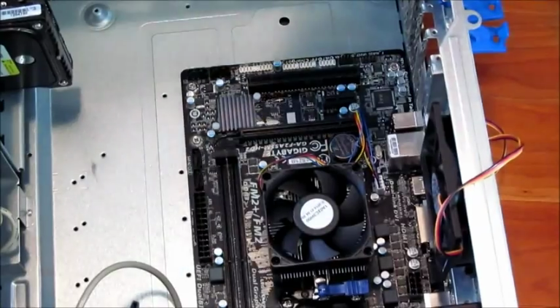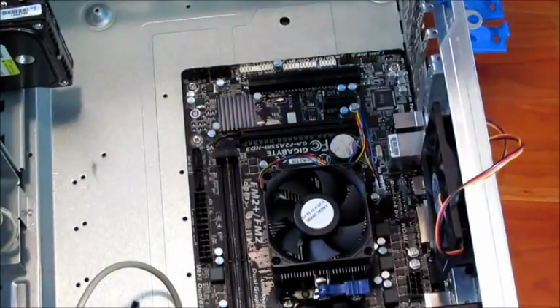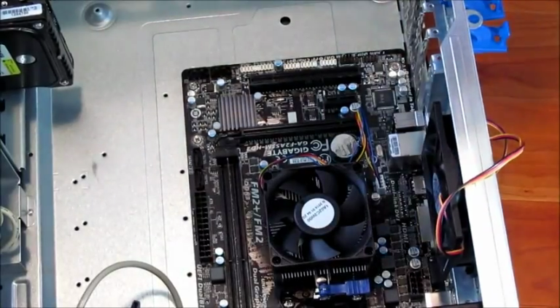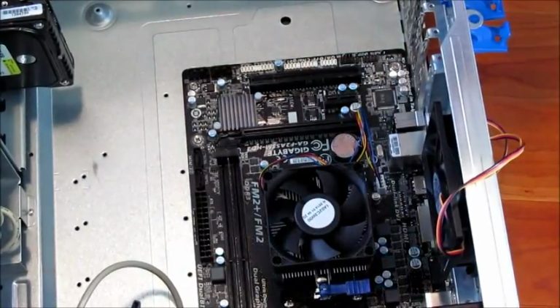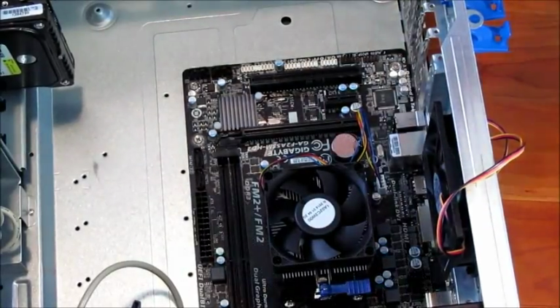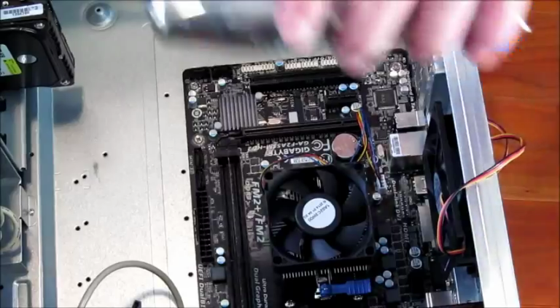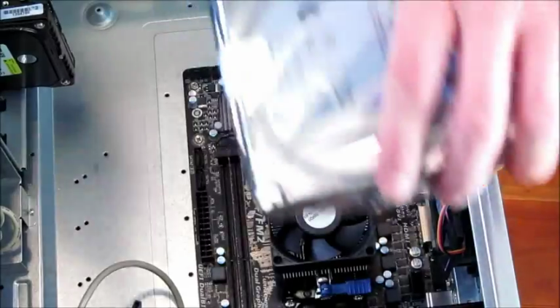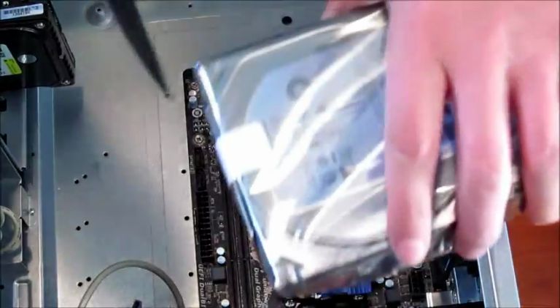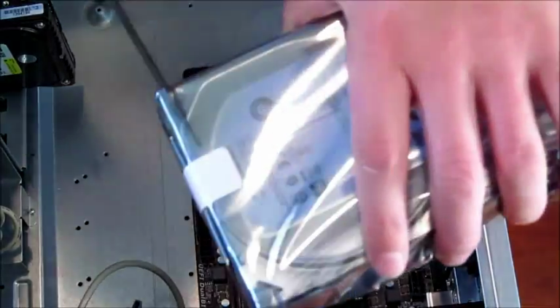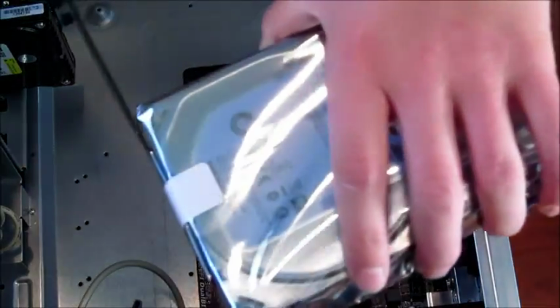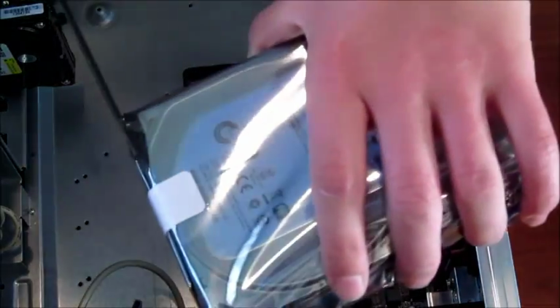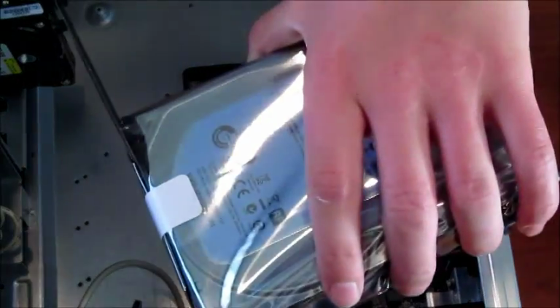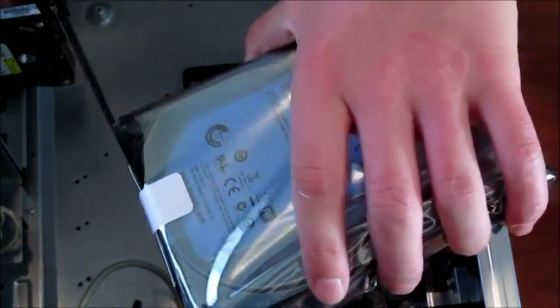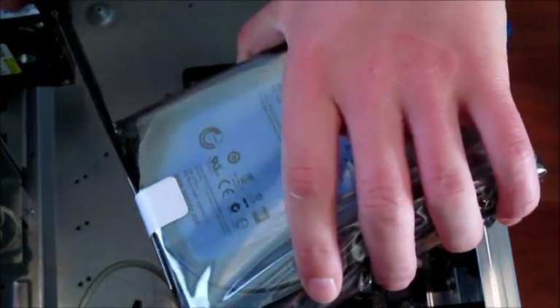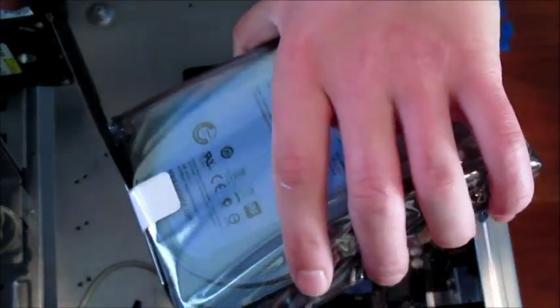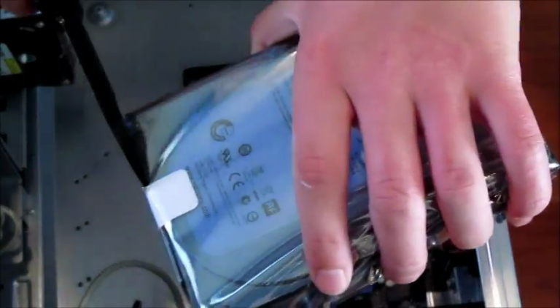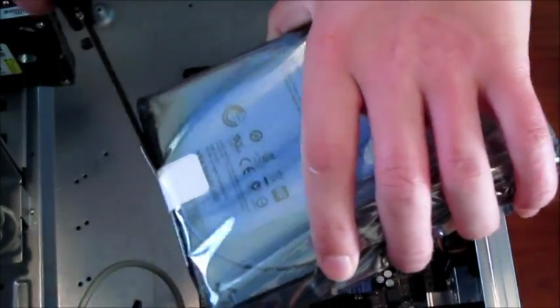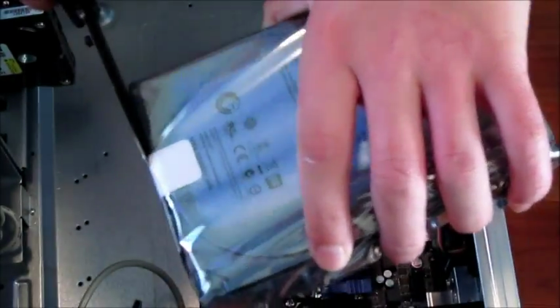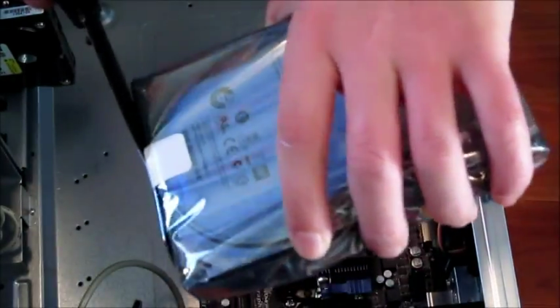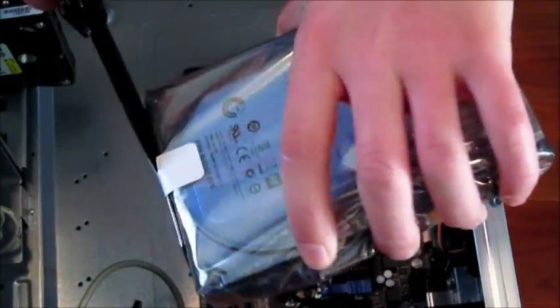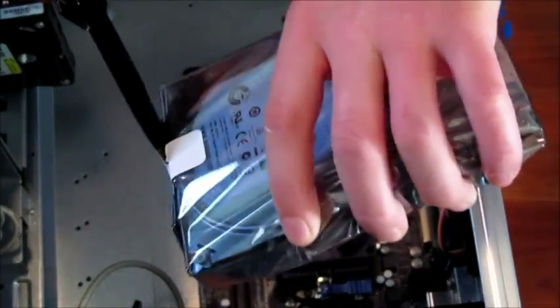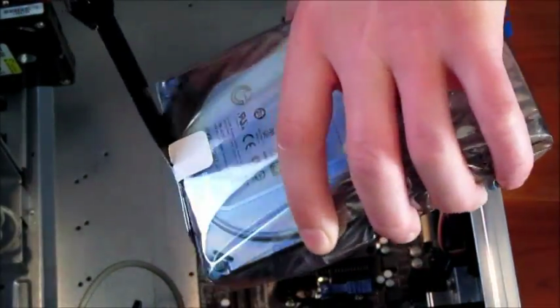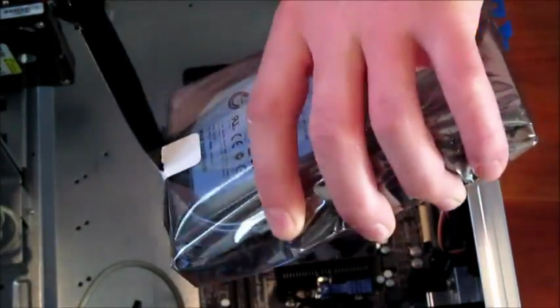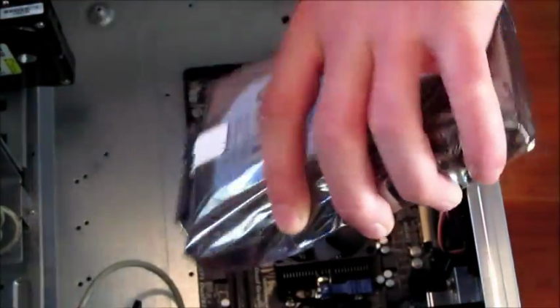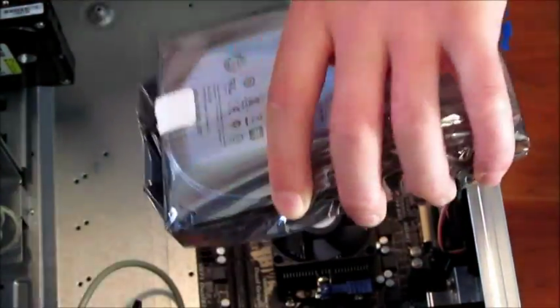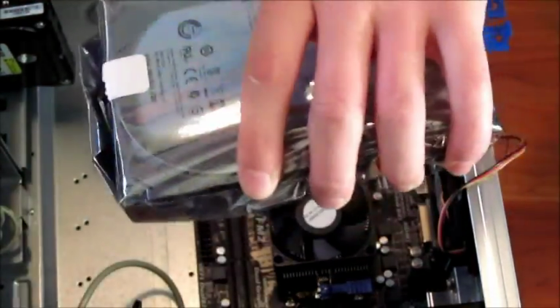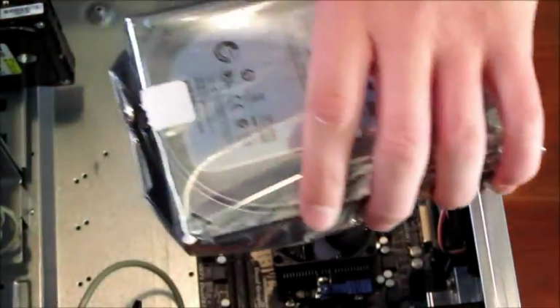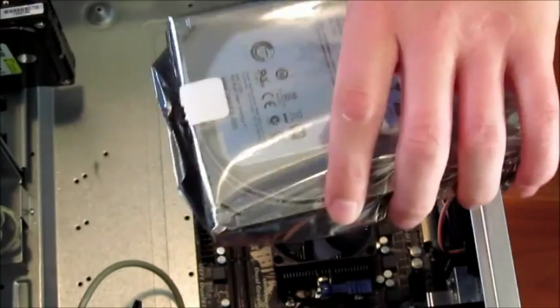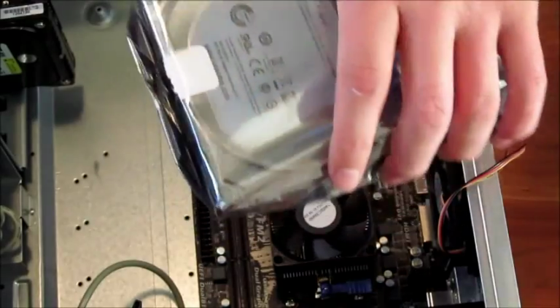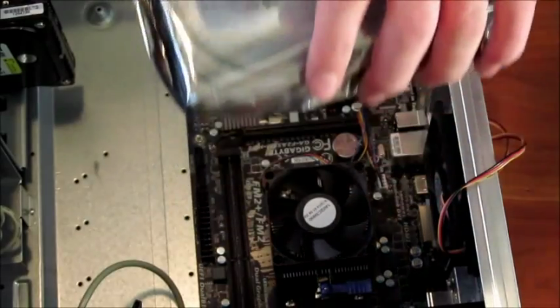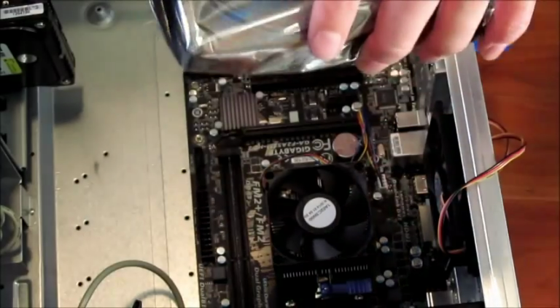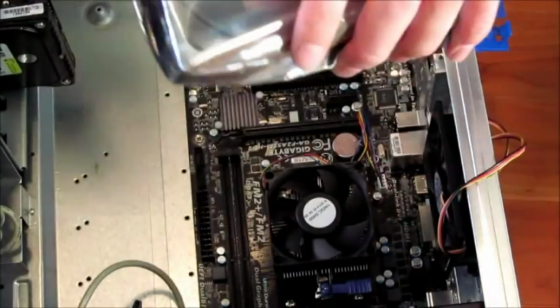Quick note — I removed the graphics card because I forgot to pop in the hard drive first, so I'm doing that now before putting the GPU back in.